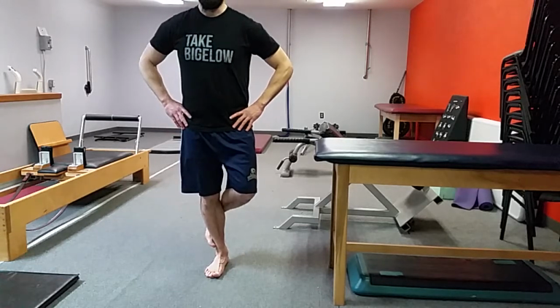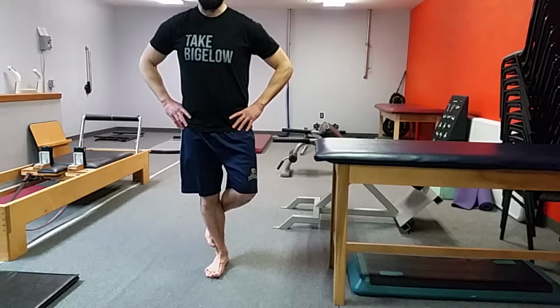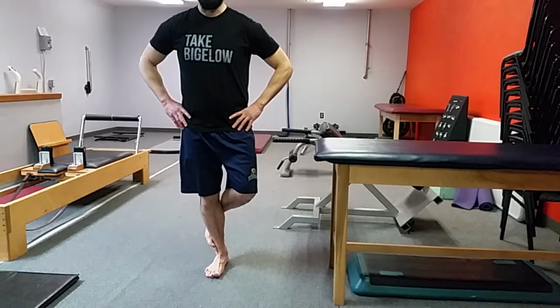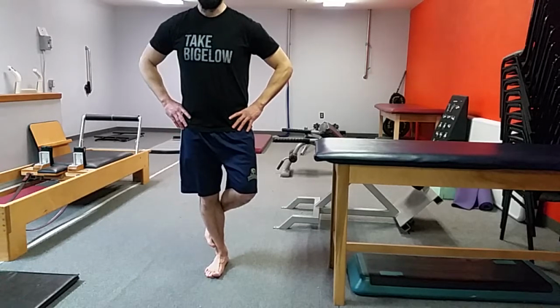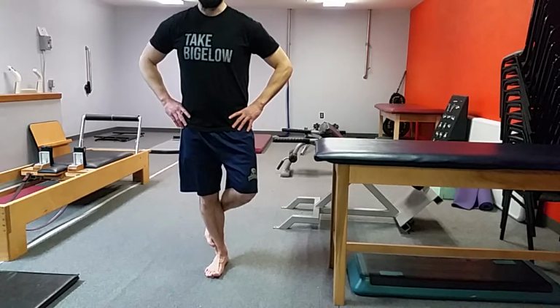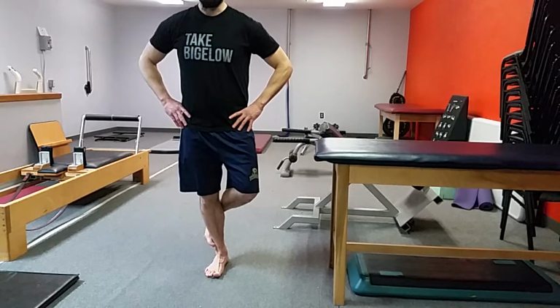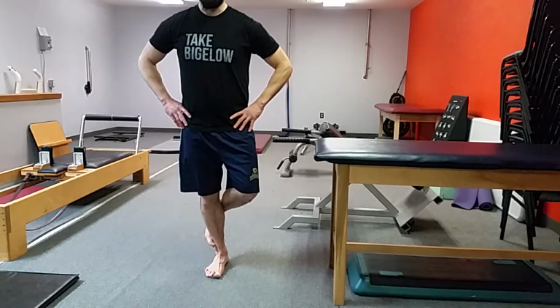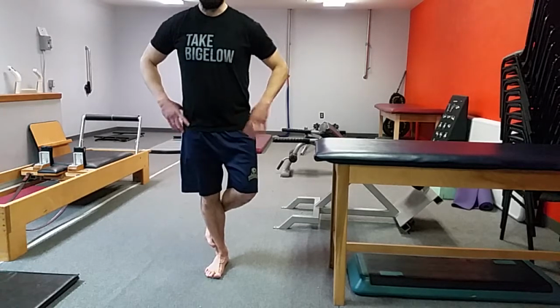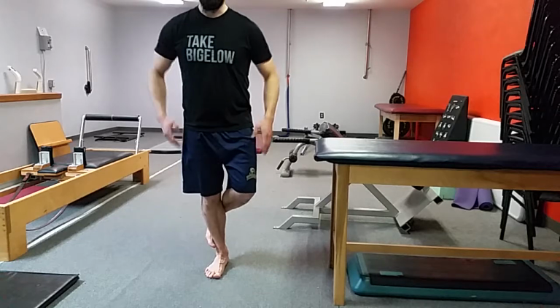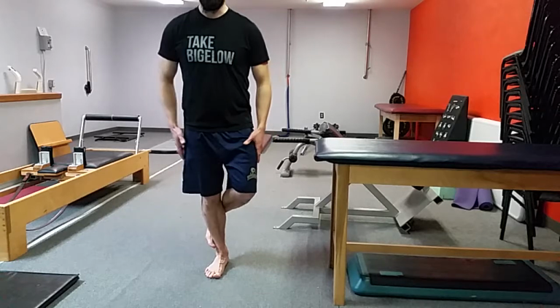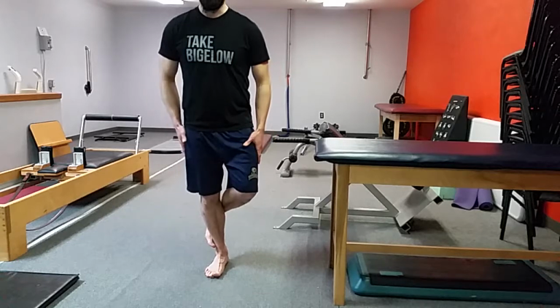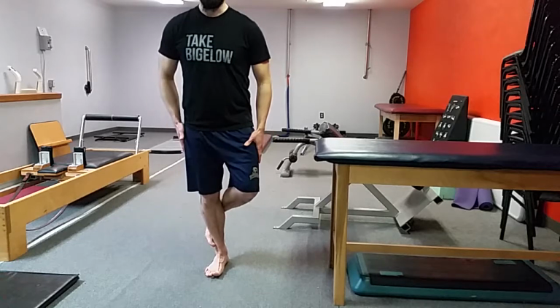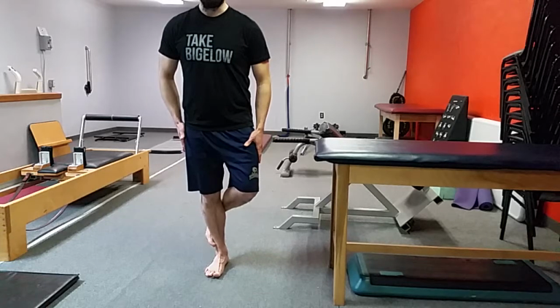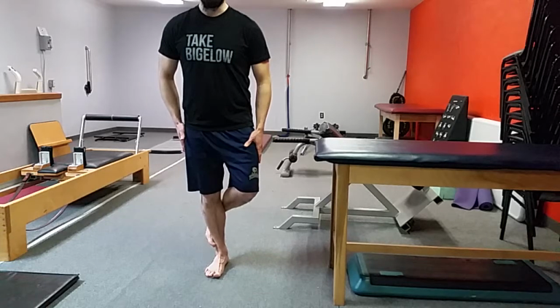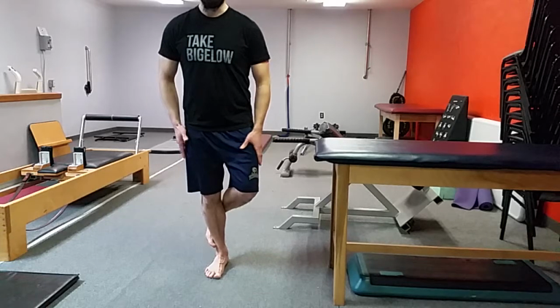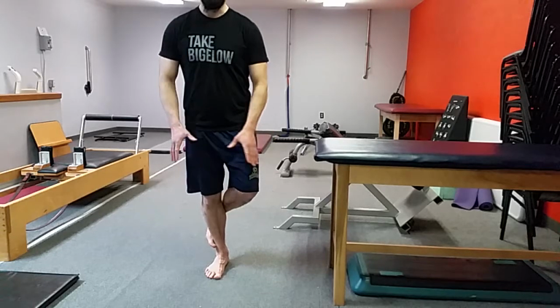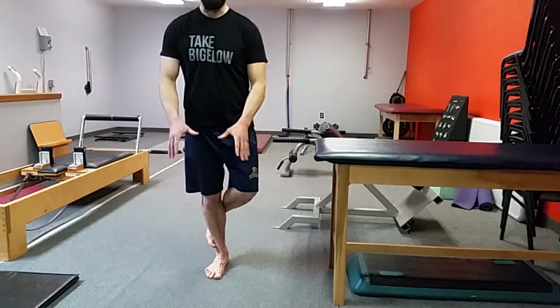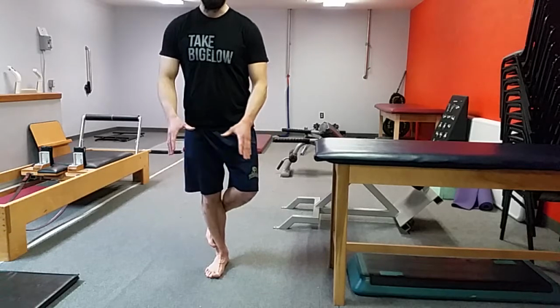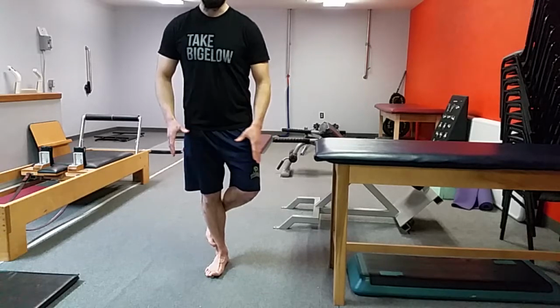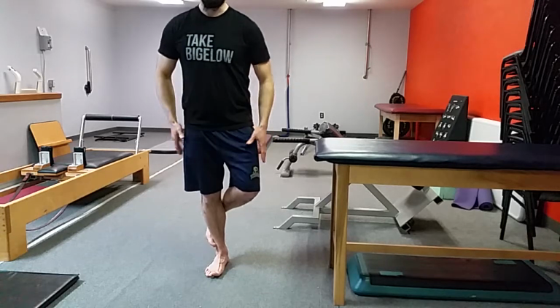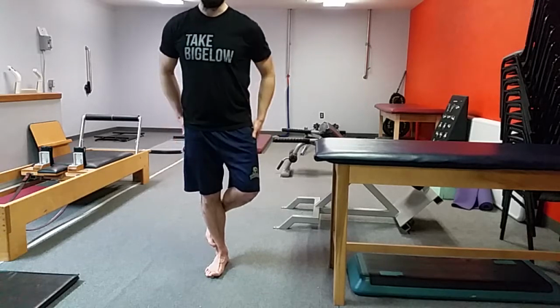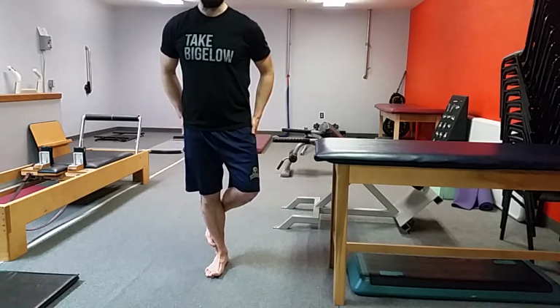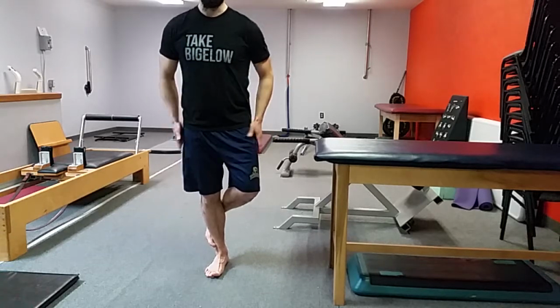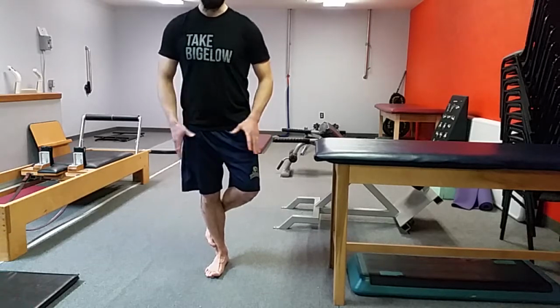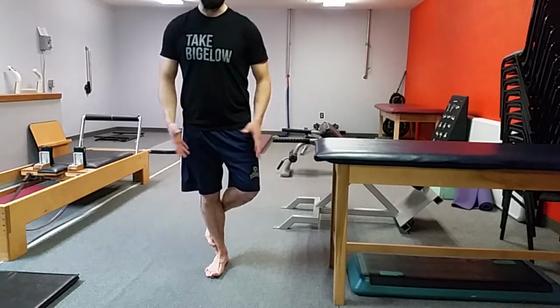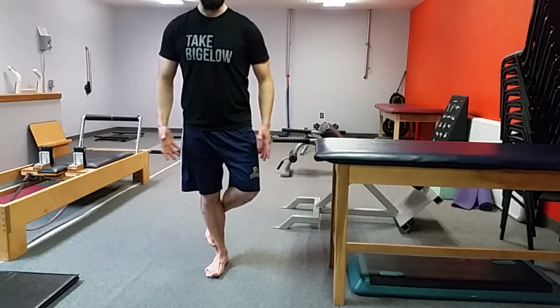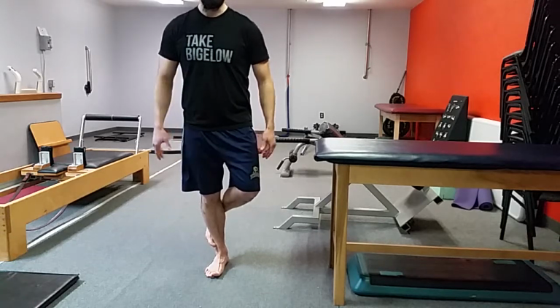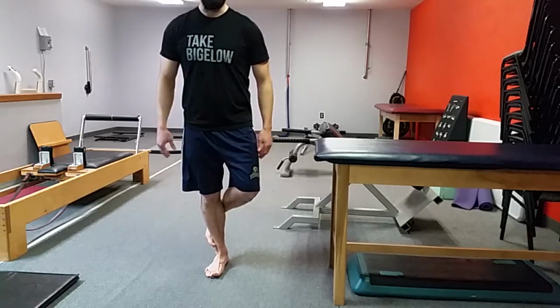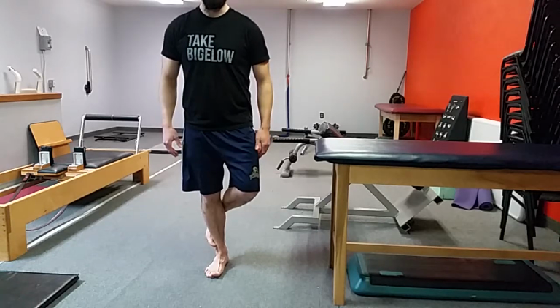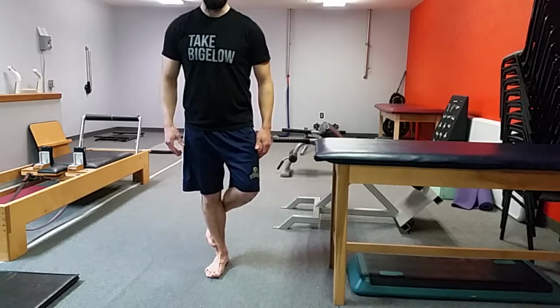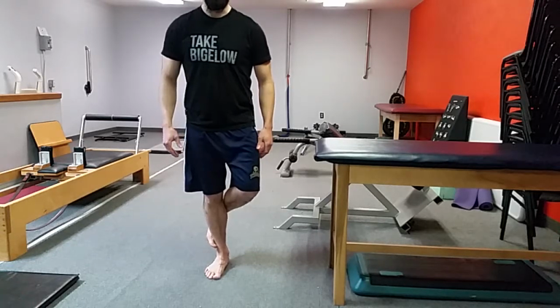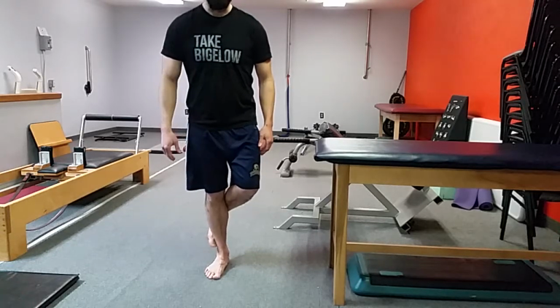Think of it as almost a slight outward rotation, like a slight pickup of the arch to get those outward spirals going.